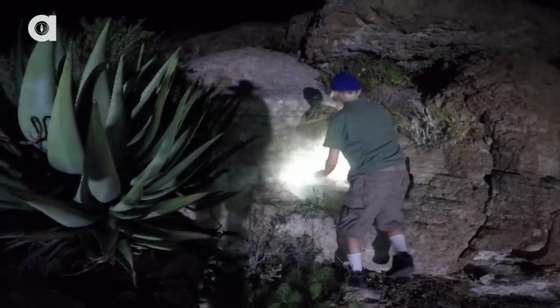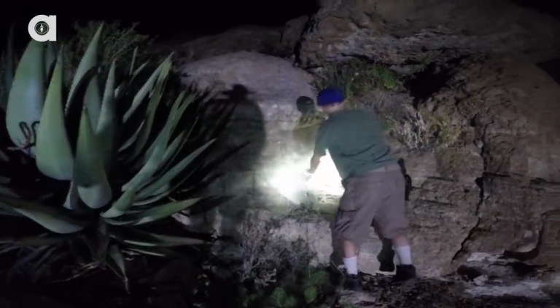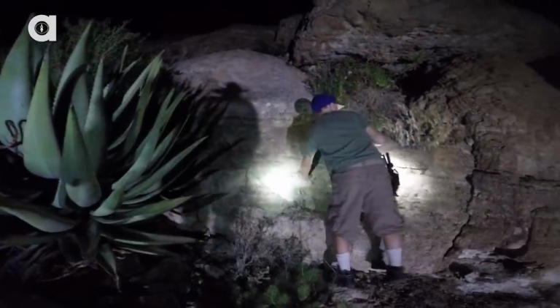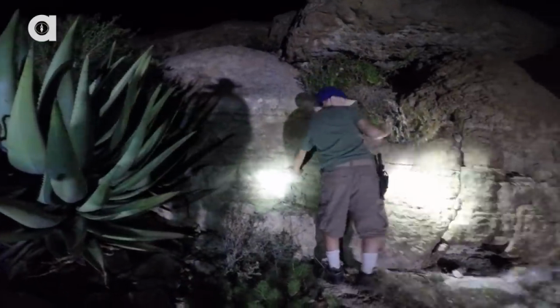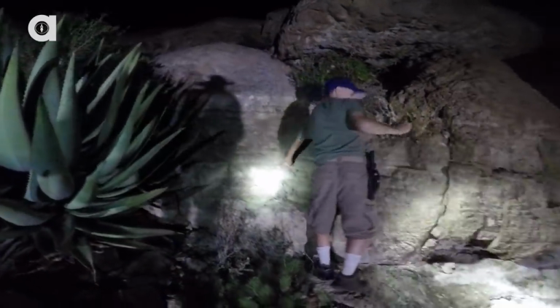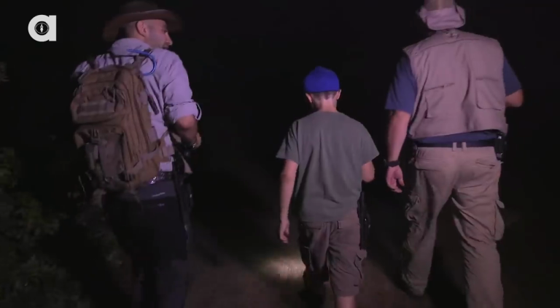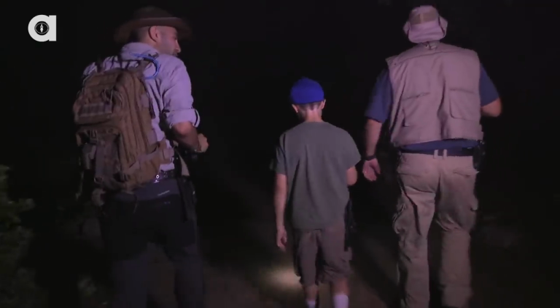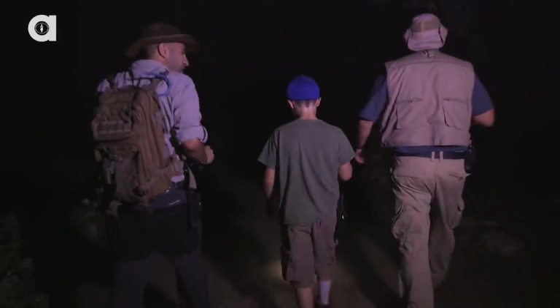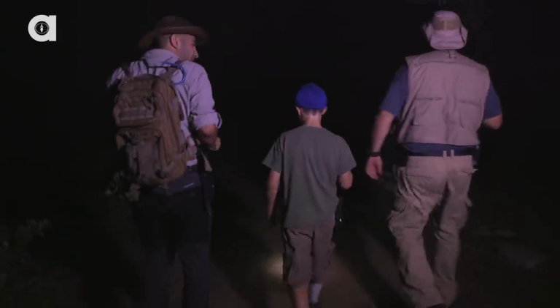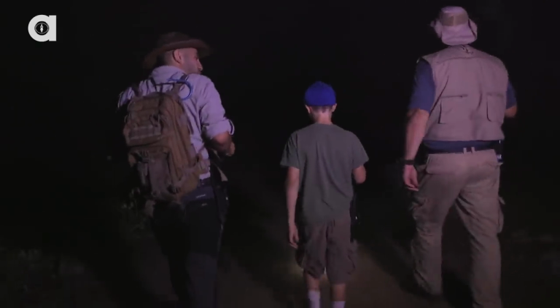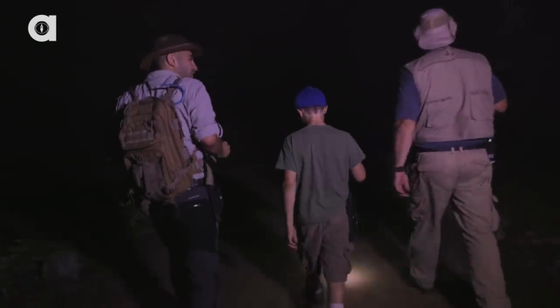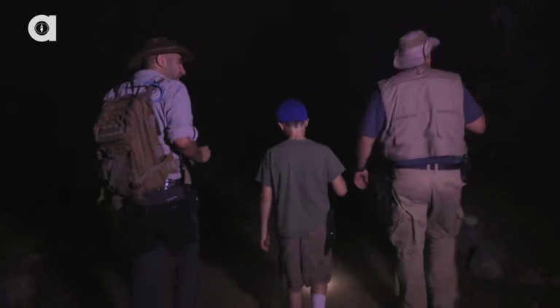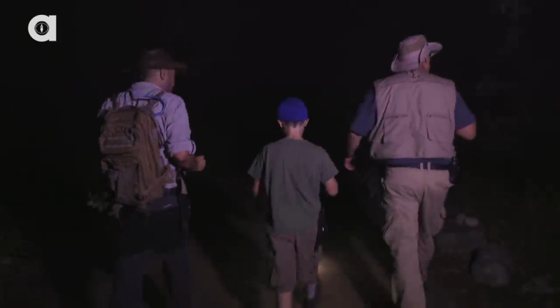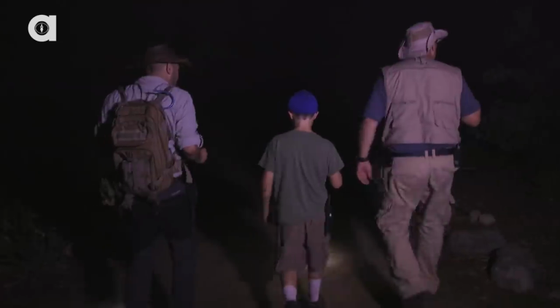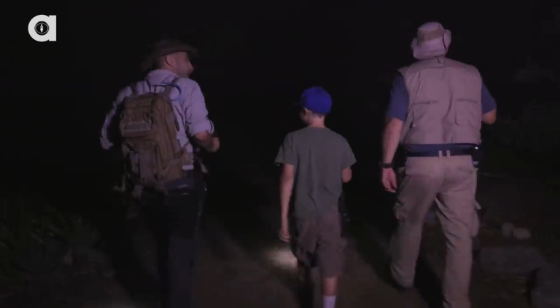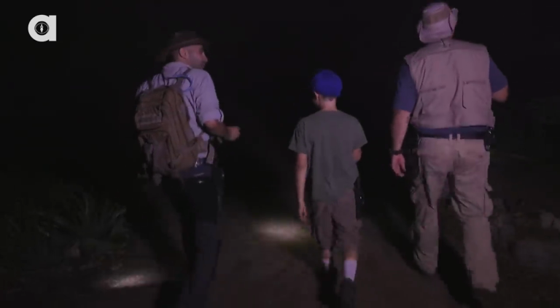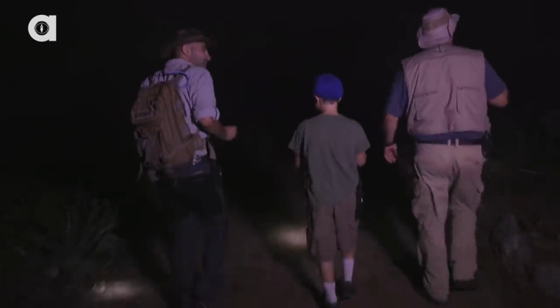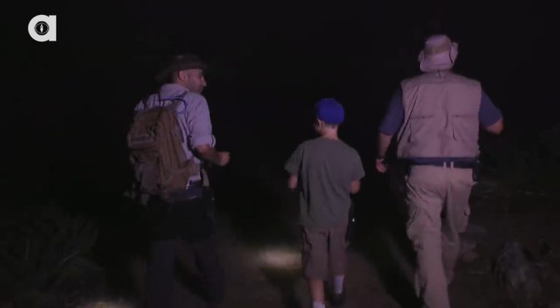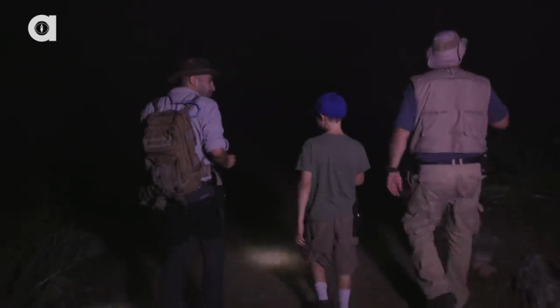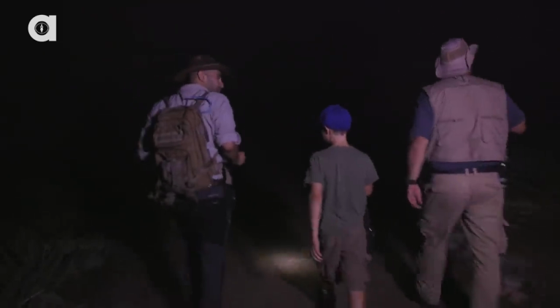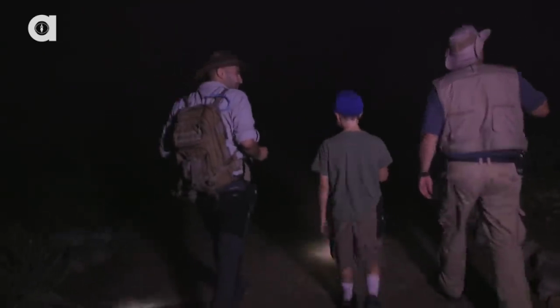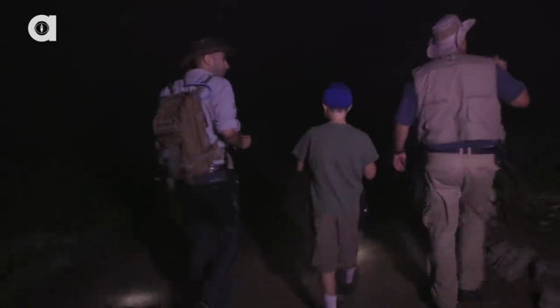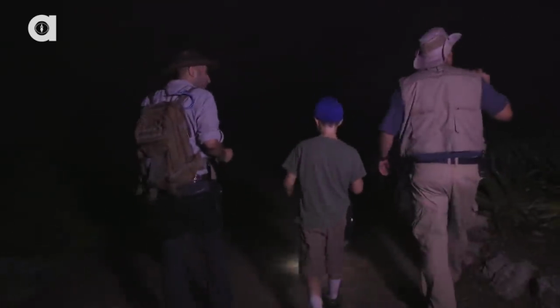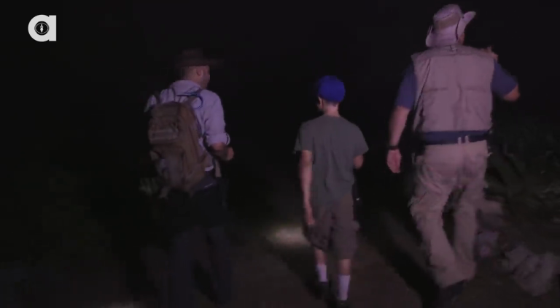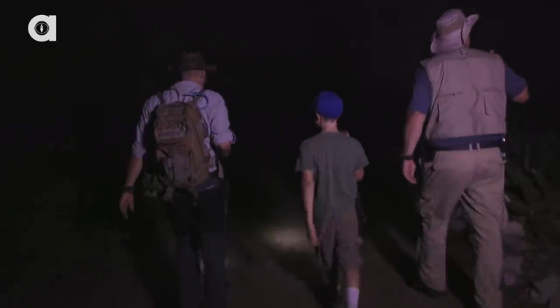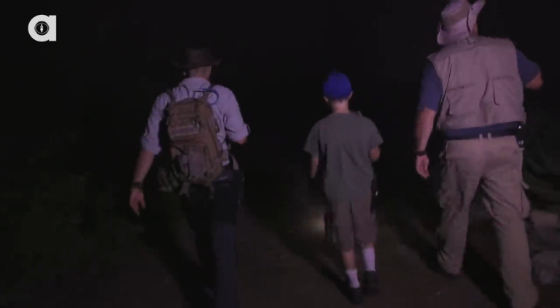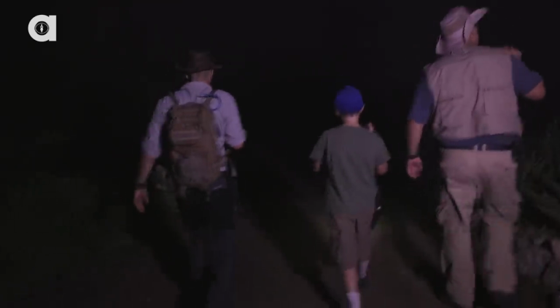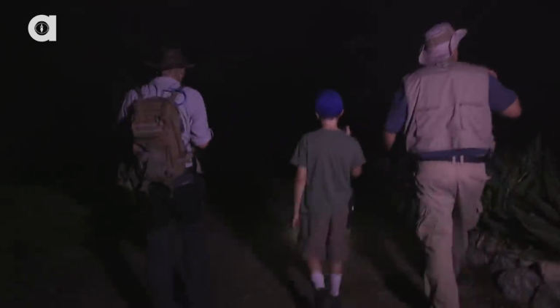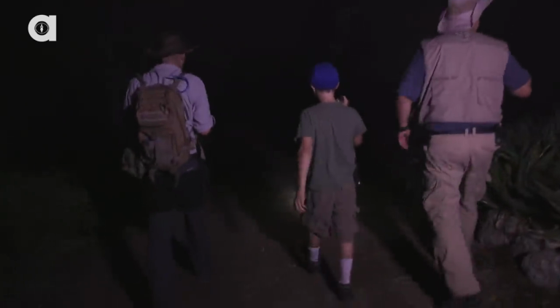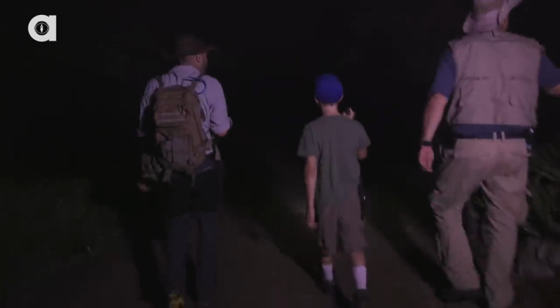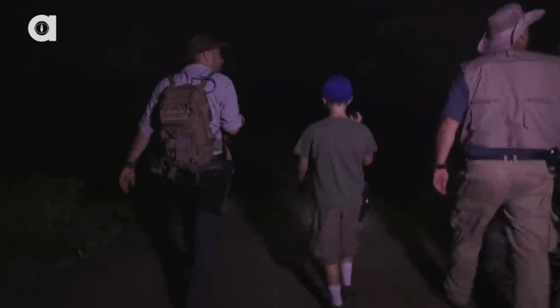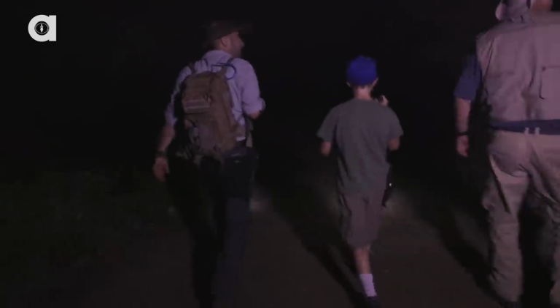So Archie, isn't it cool being out here late at night? It's like one o'clock in the morning and we're out here with your dad looking for creatures. Isn't that fun? Yeah, I love being out here late at night.